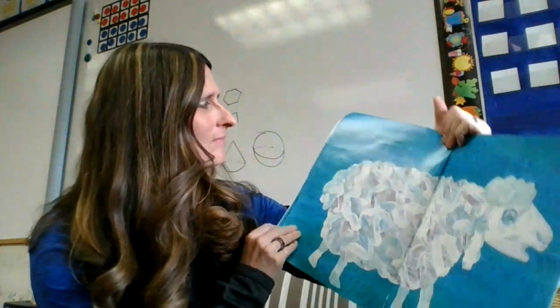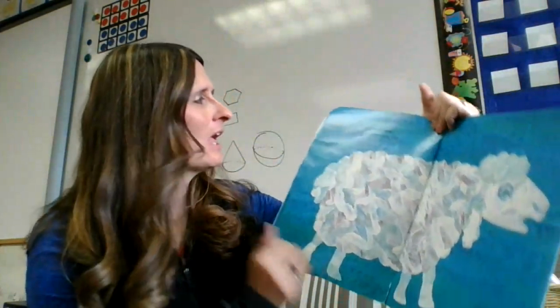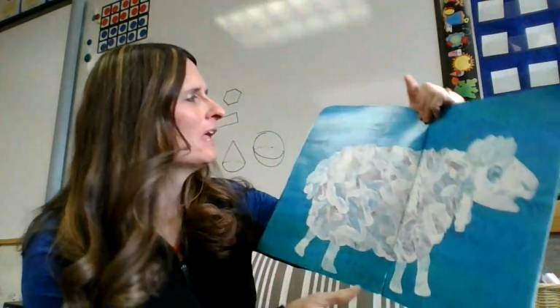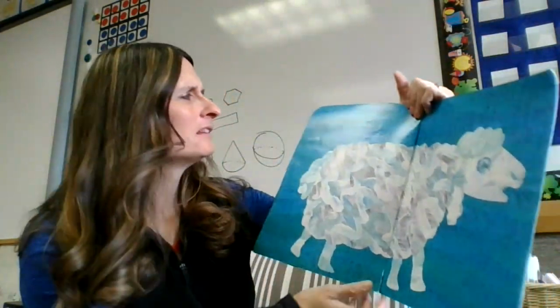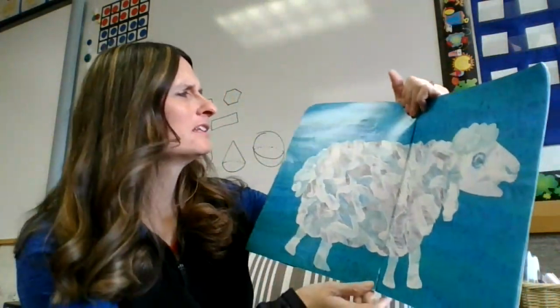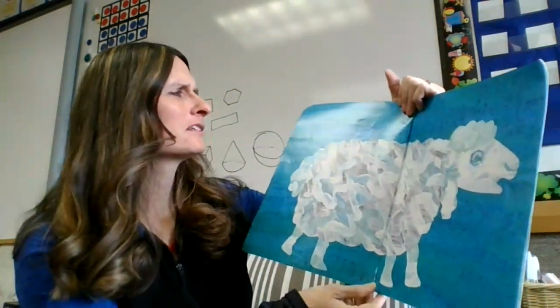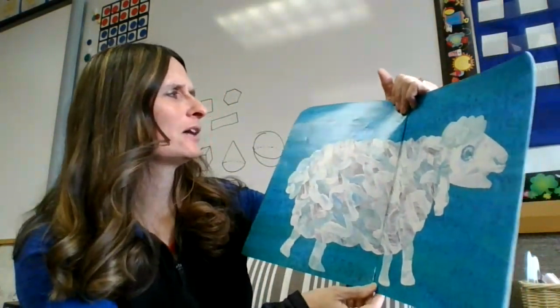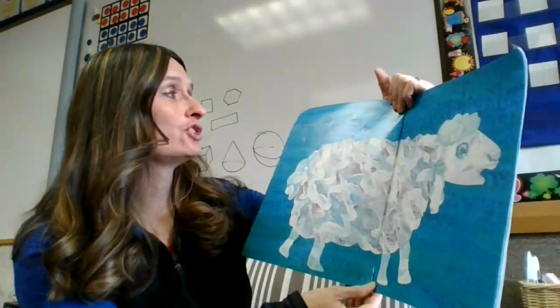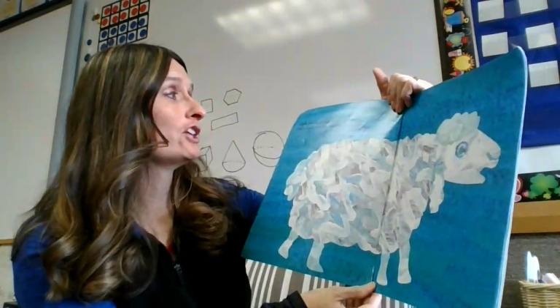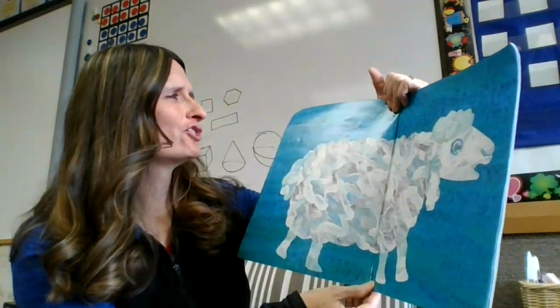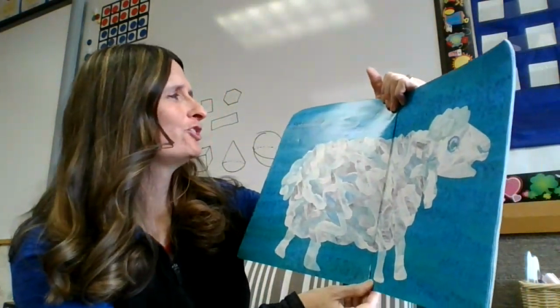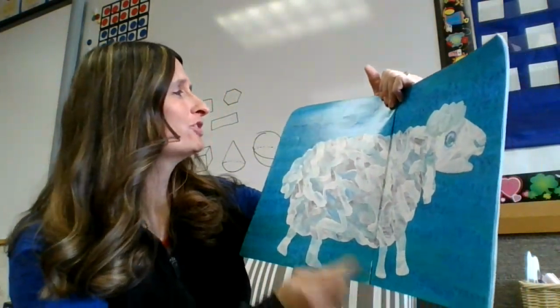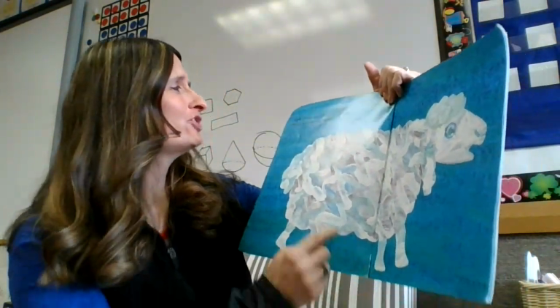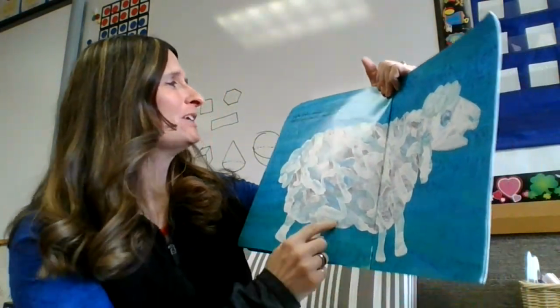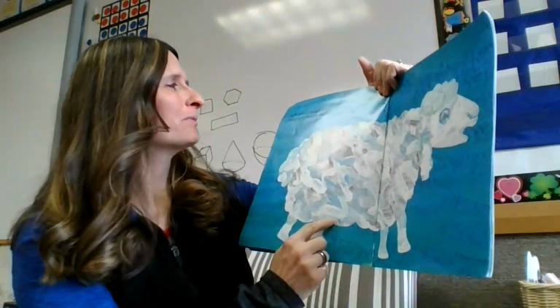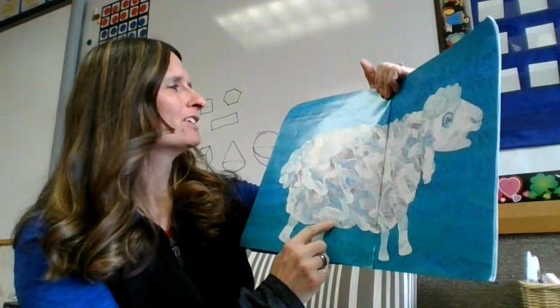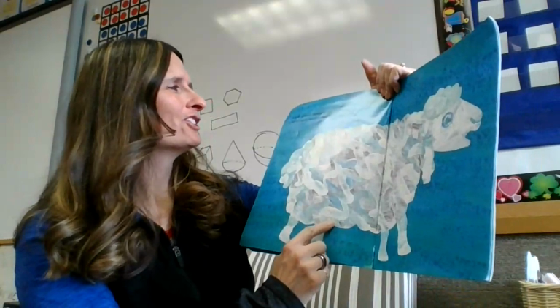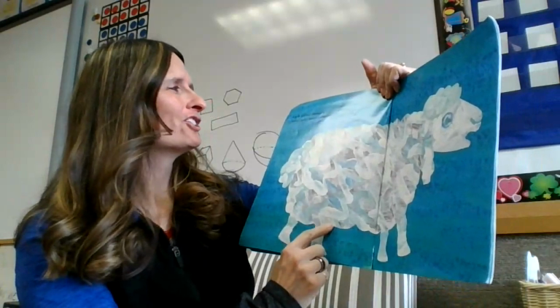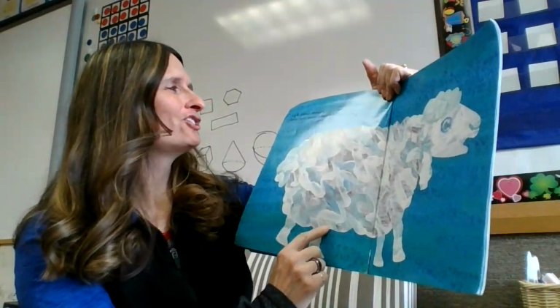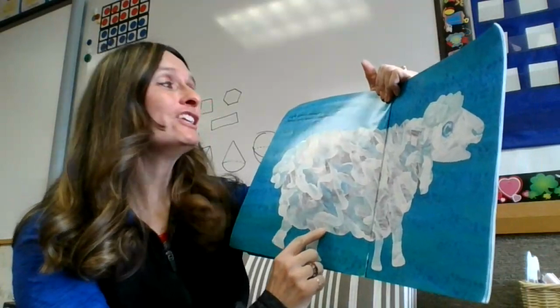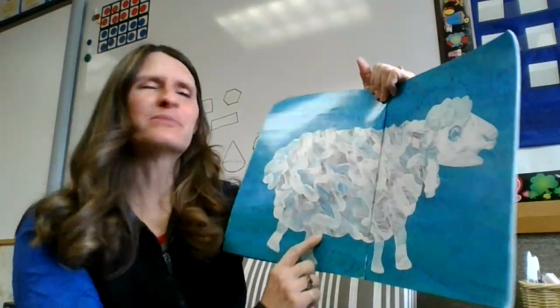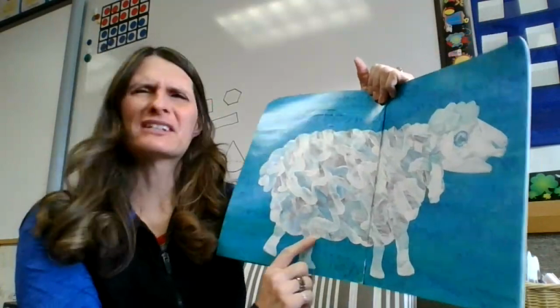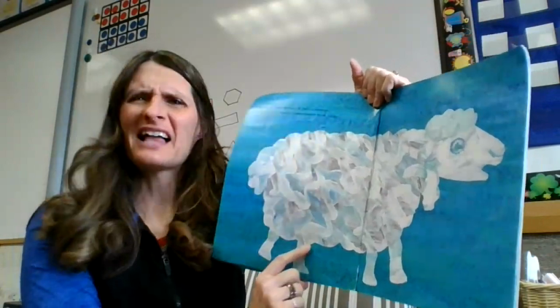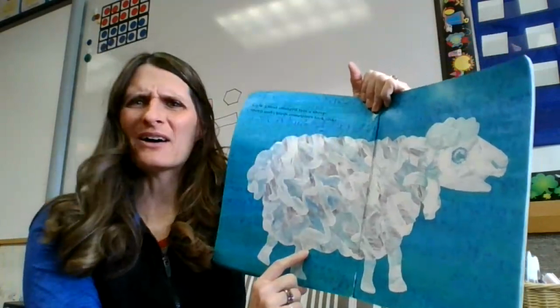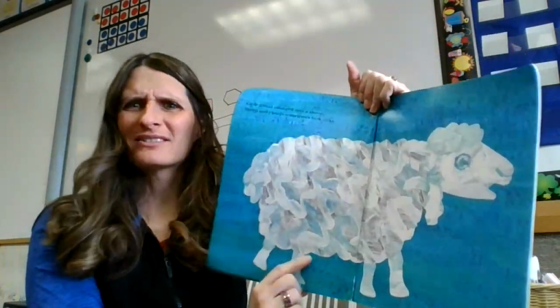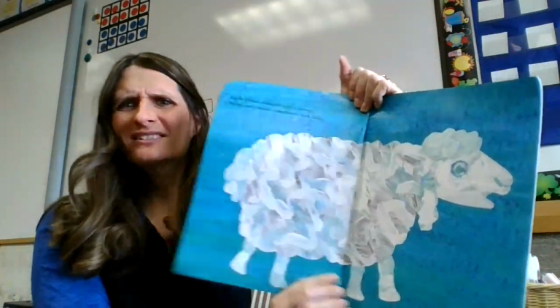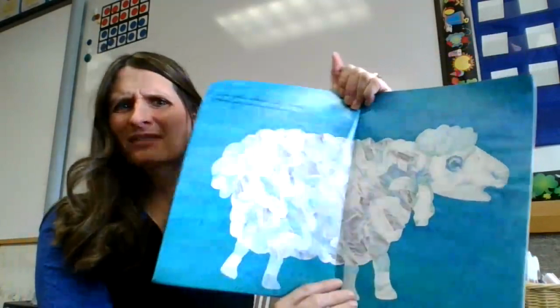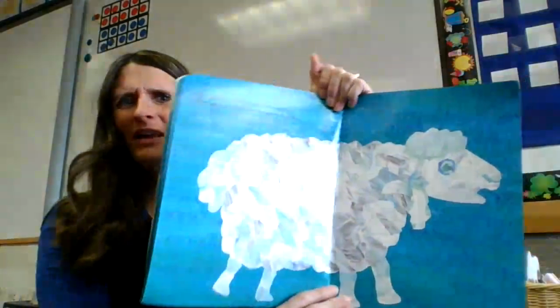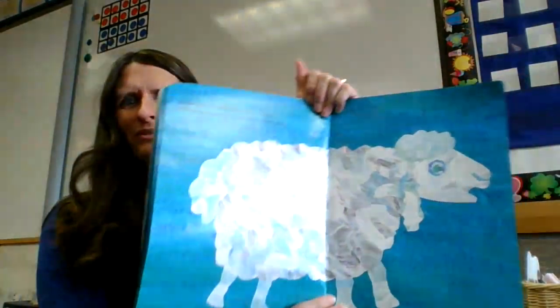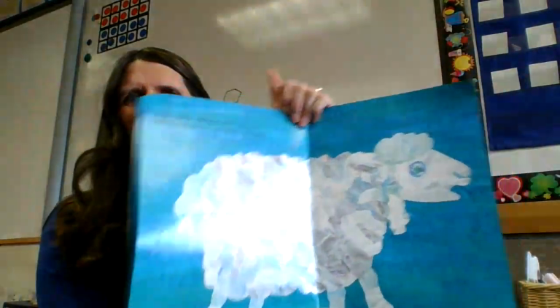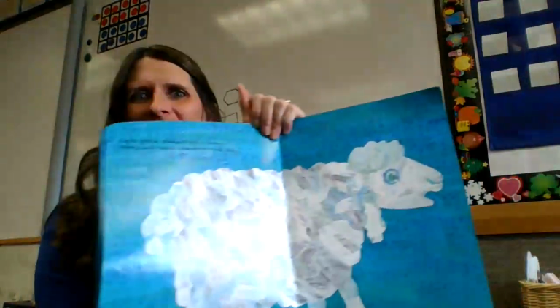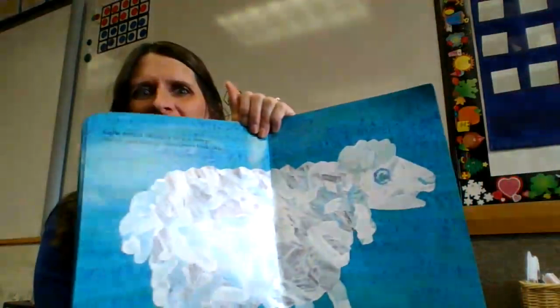Little Cloud changed into a sheep. Sheep and clouds sometimes look alike.